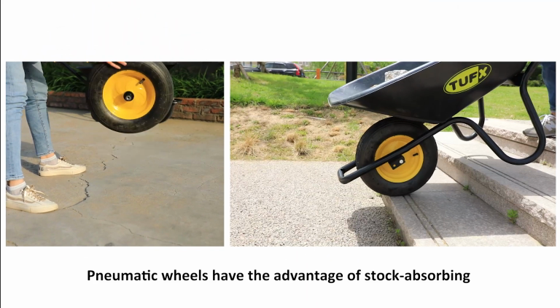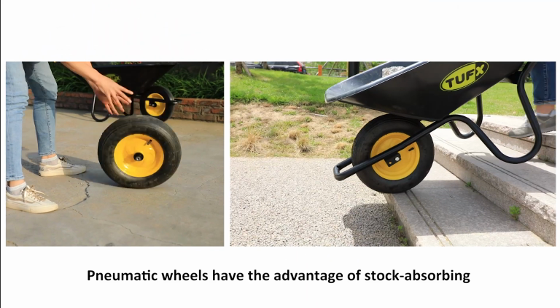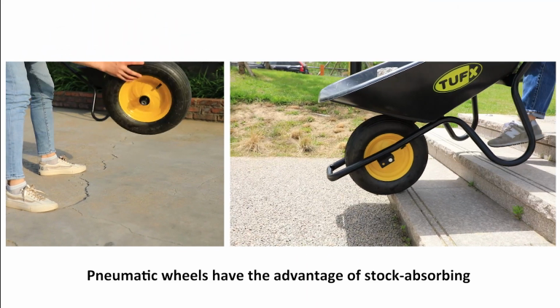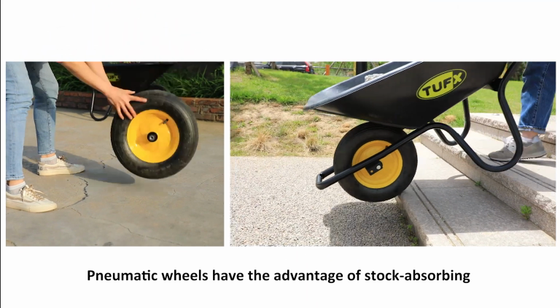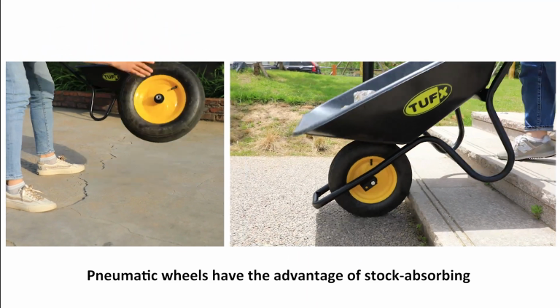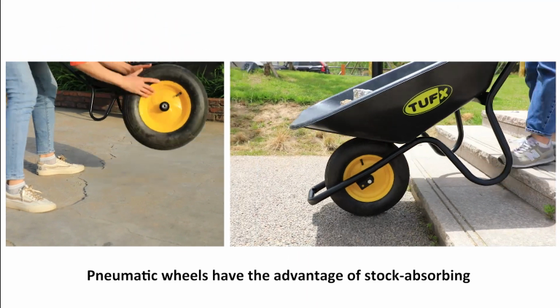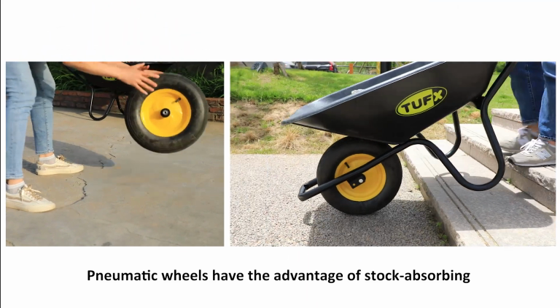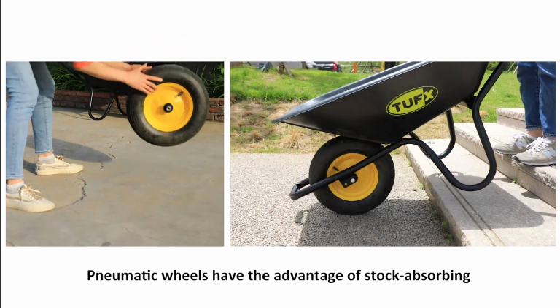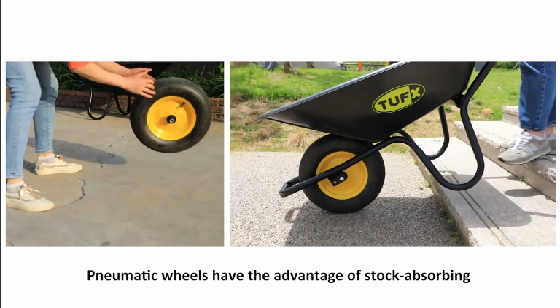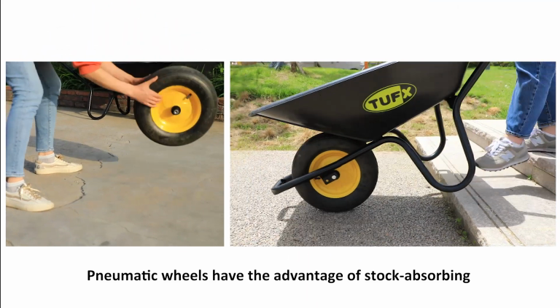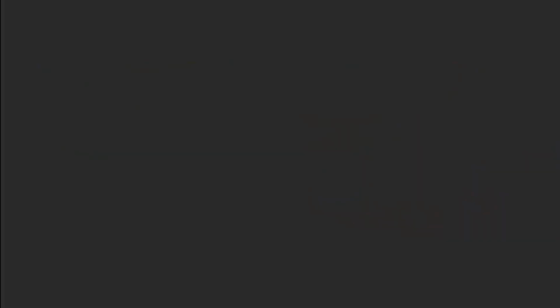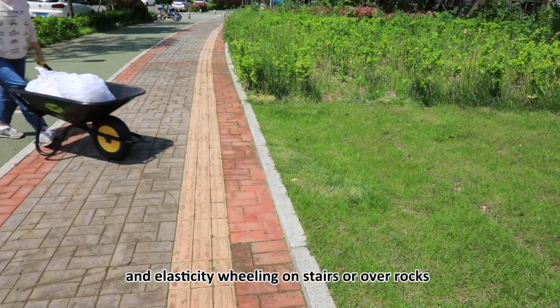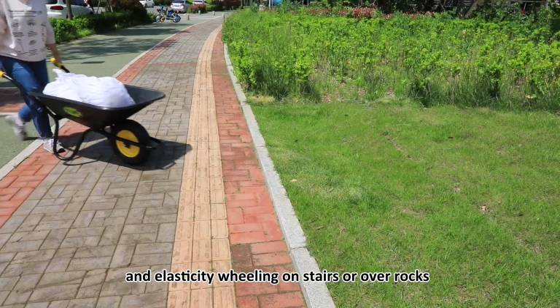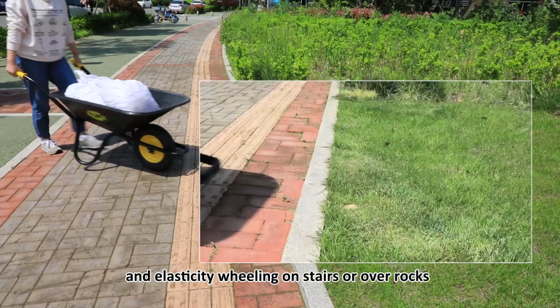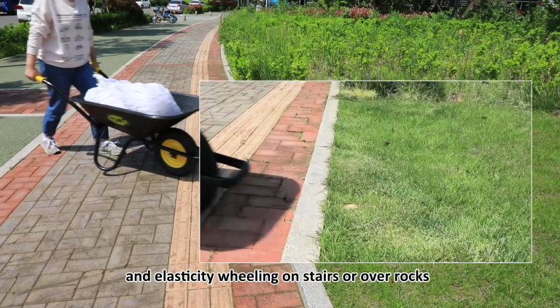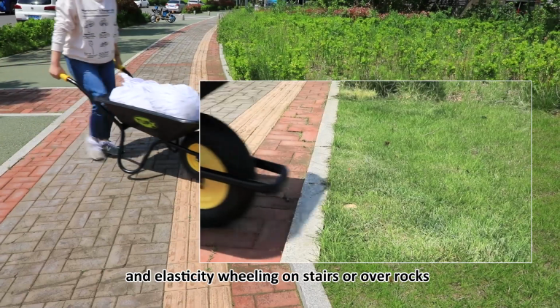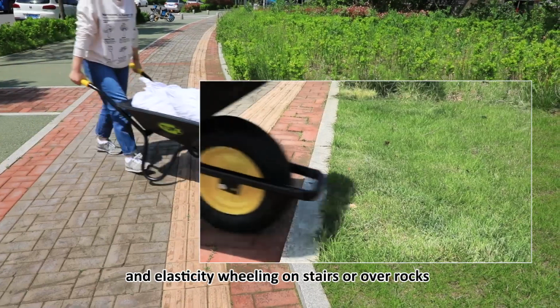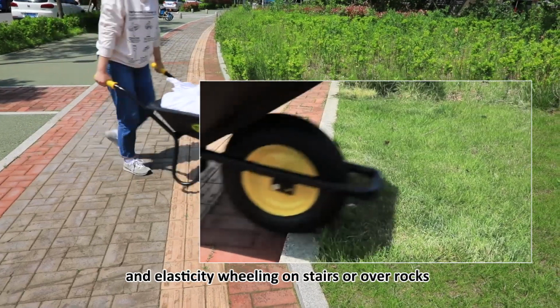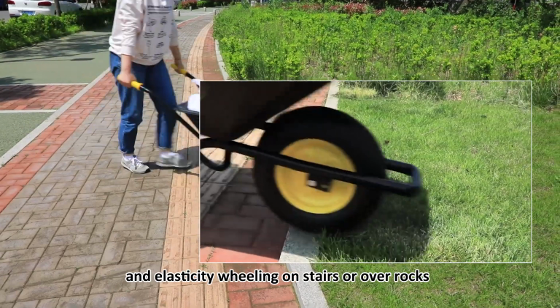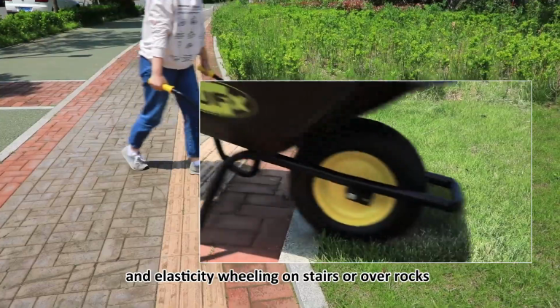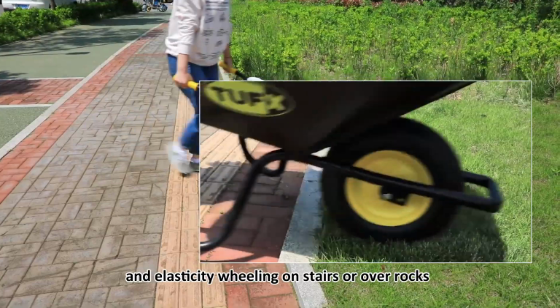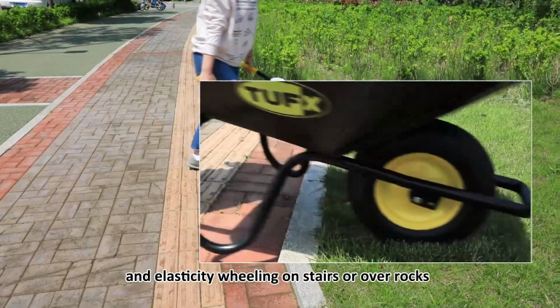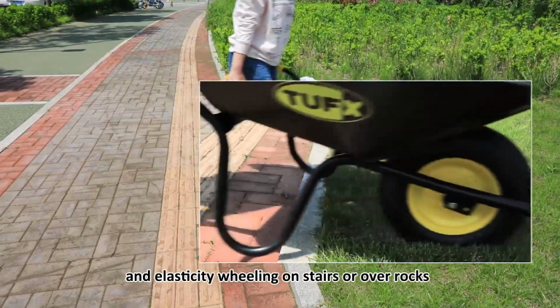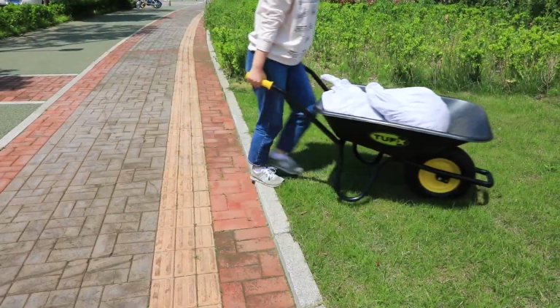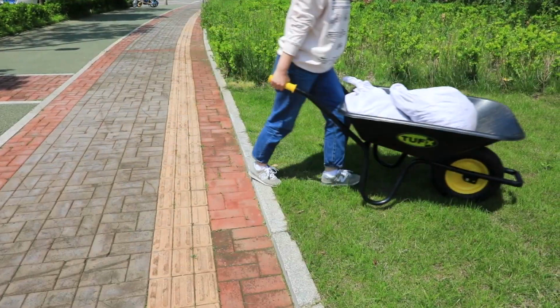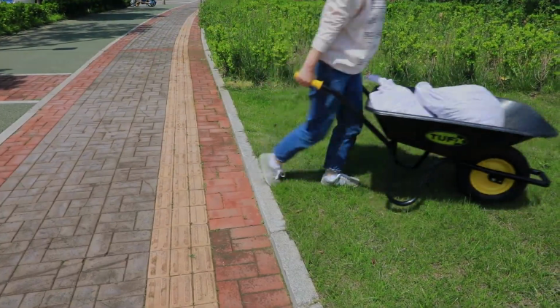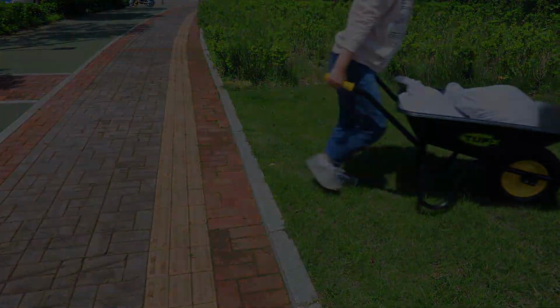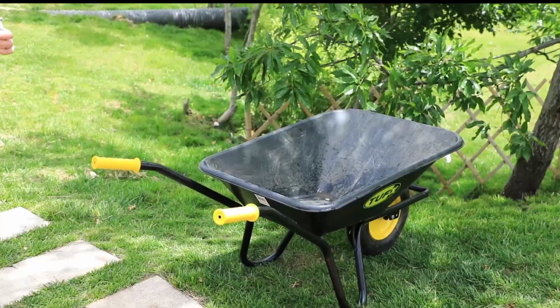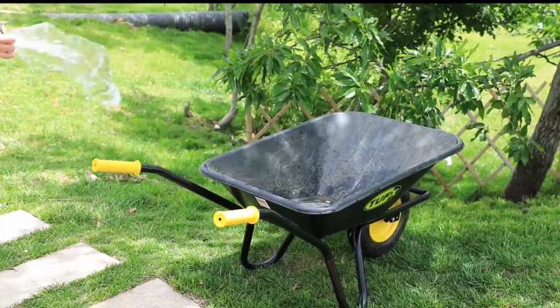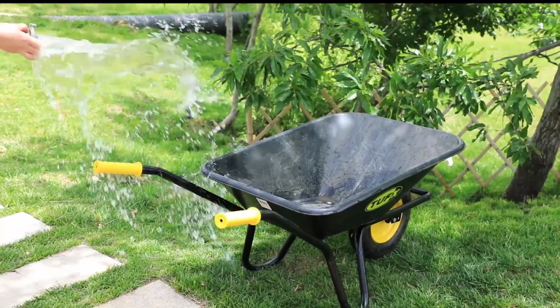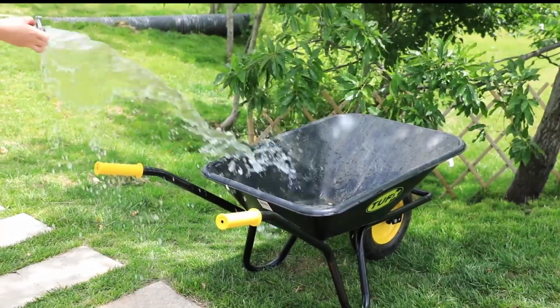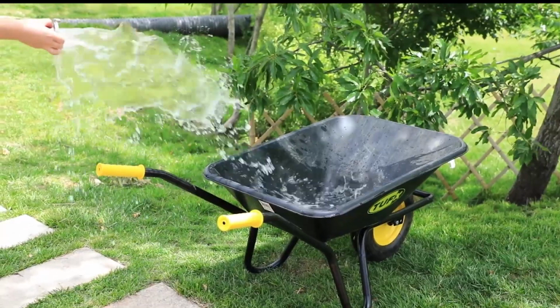Pneumatic wheels have the advantage of shock absorbing and elasticity, wheeling on stairs or over rocks.